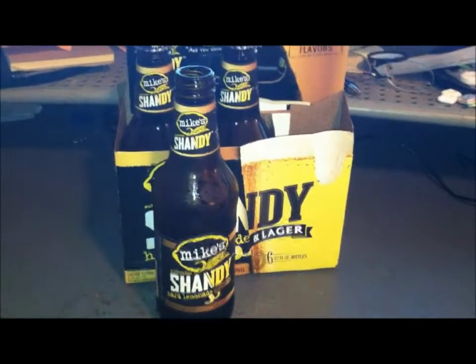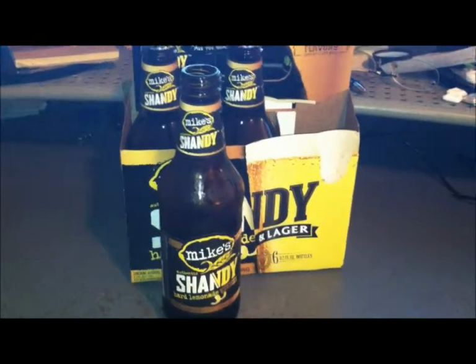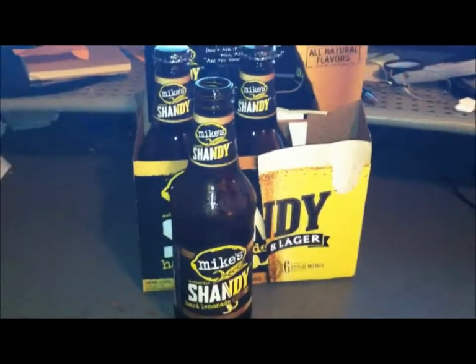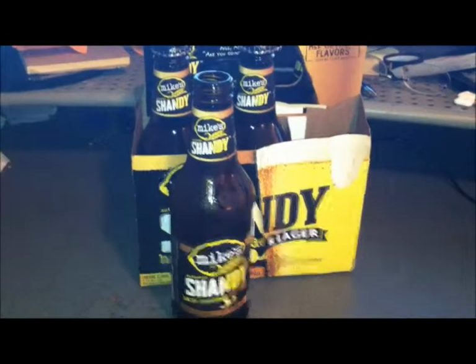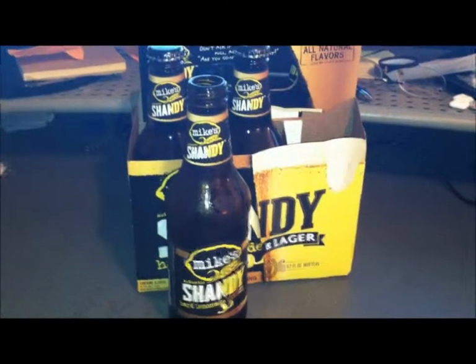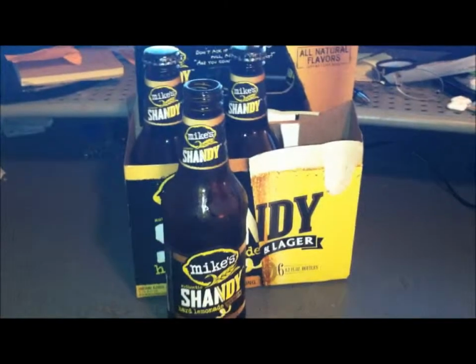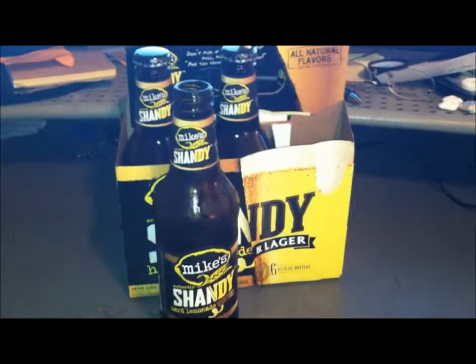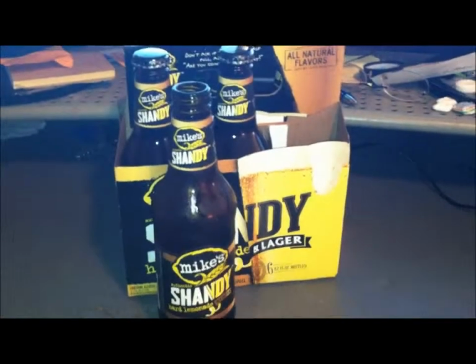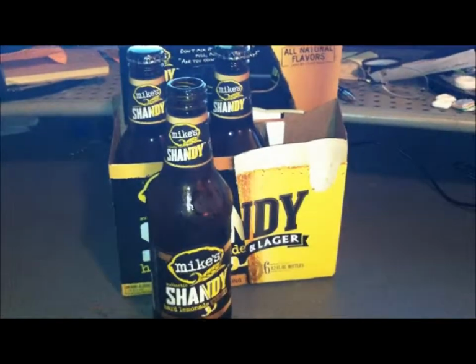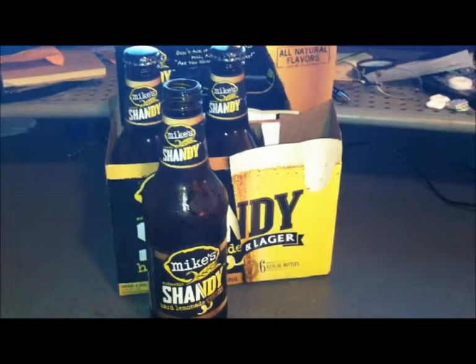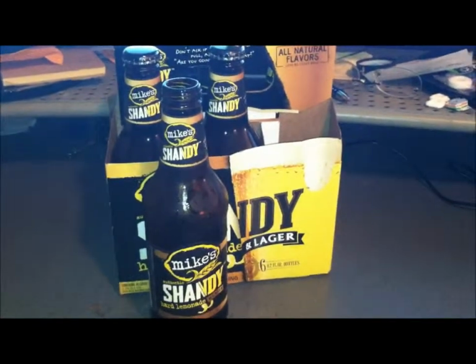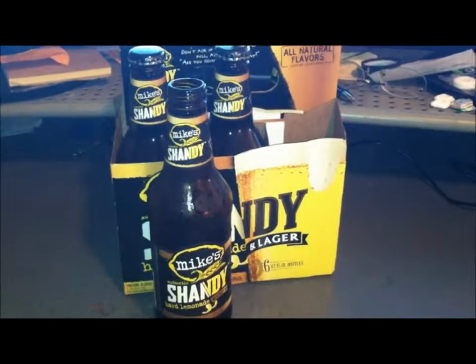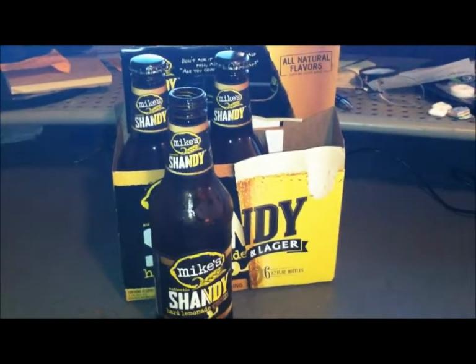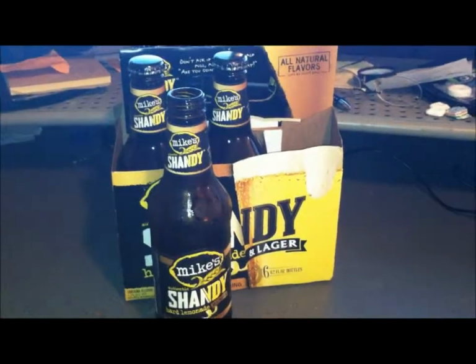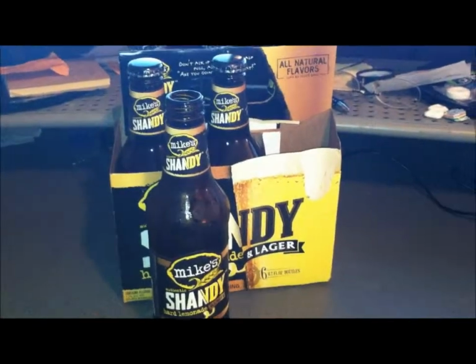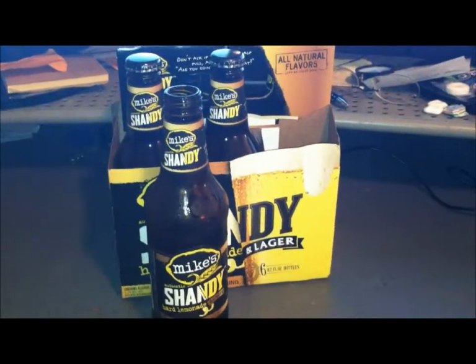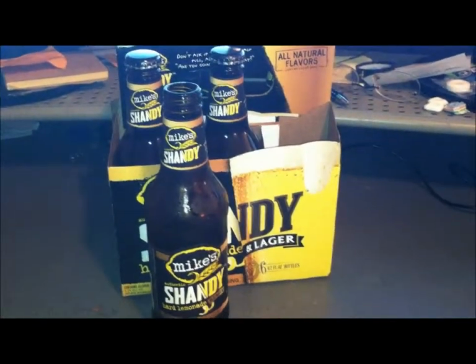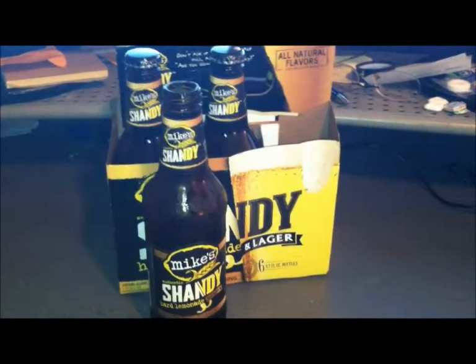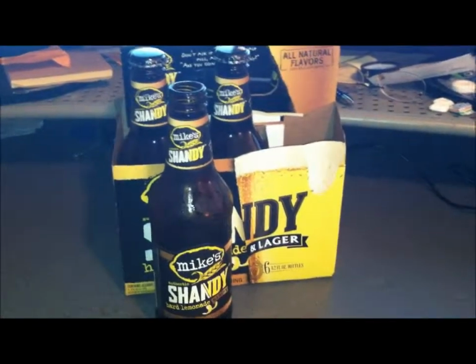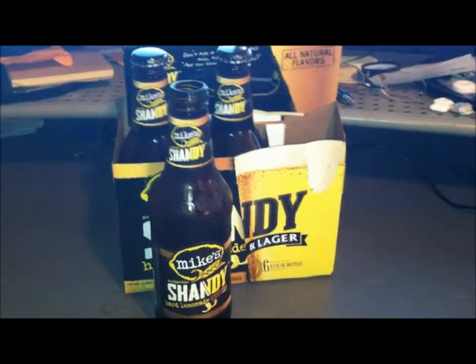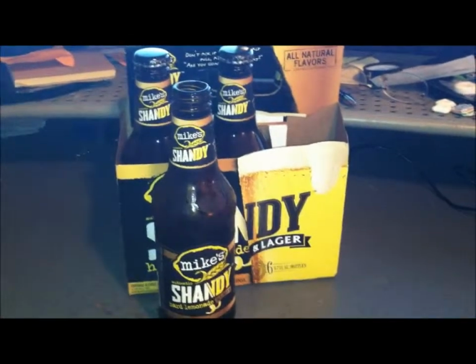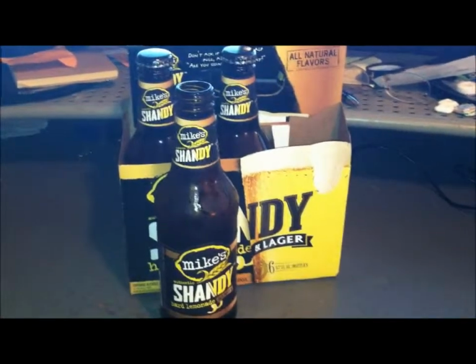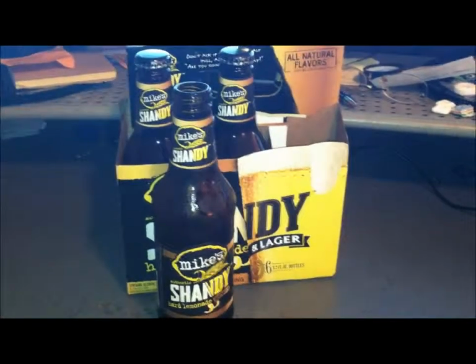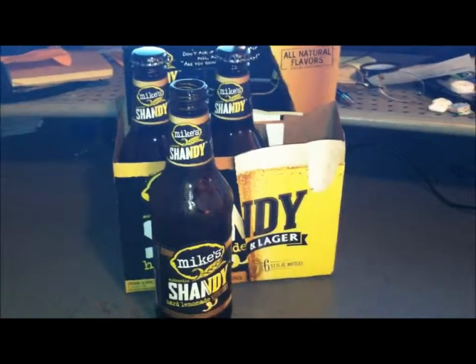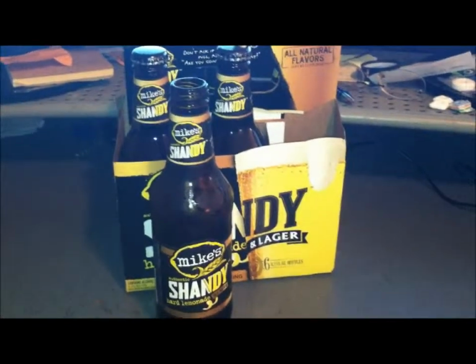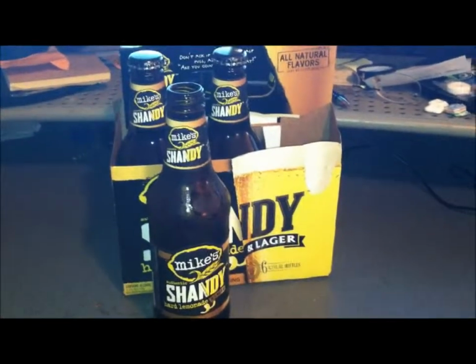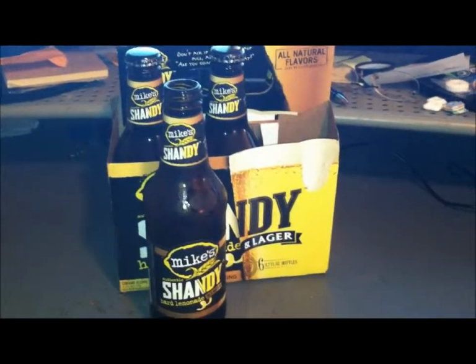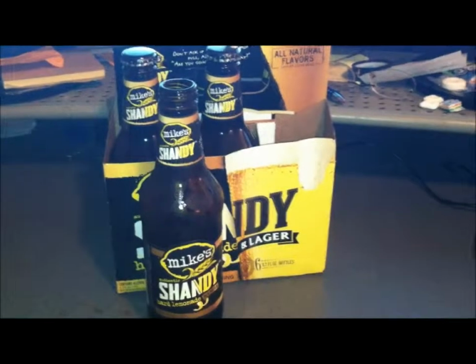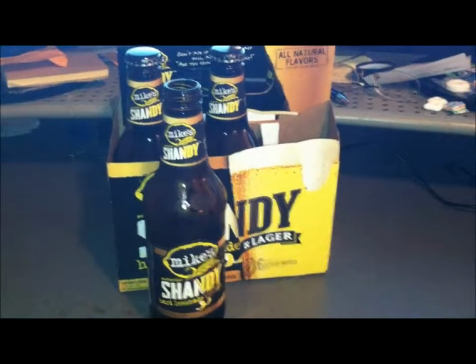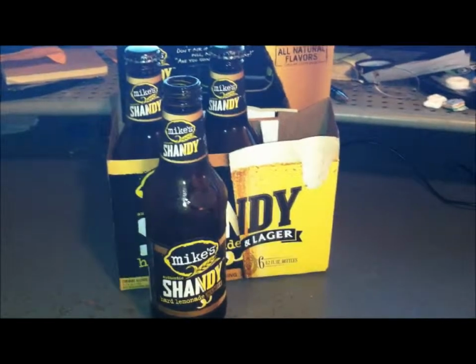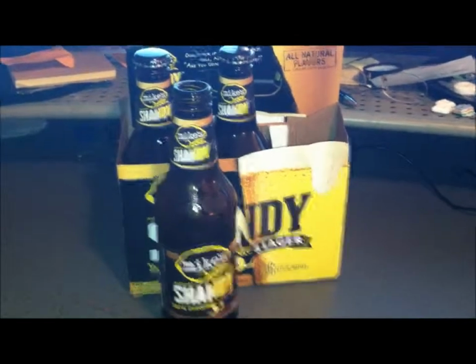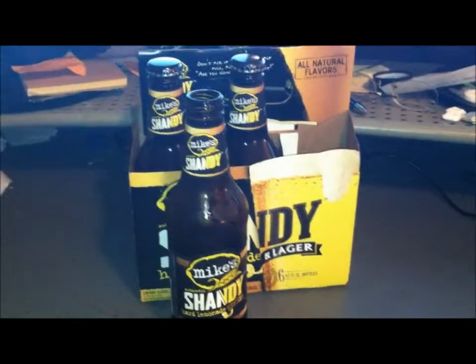First off the bat, you can smell some apple in it — it smells like it at least.